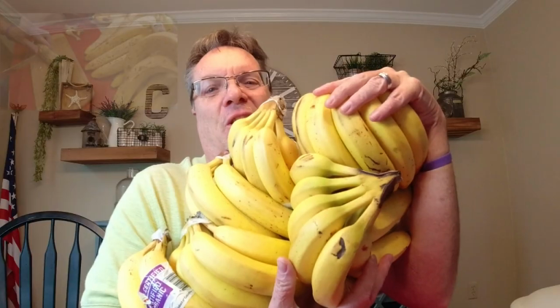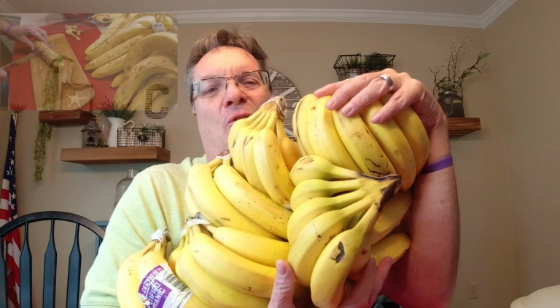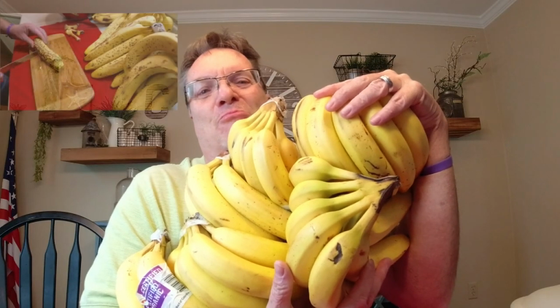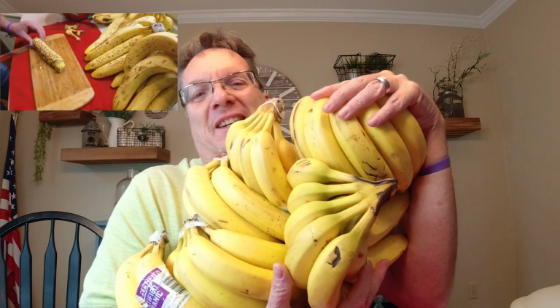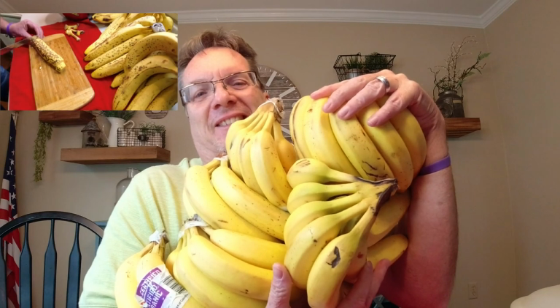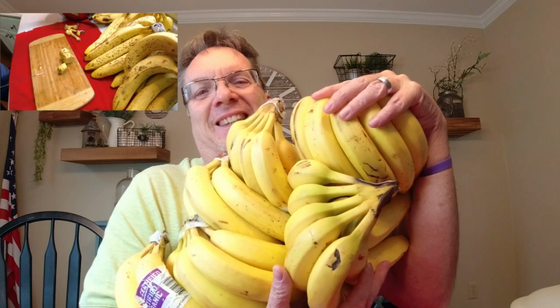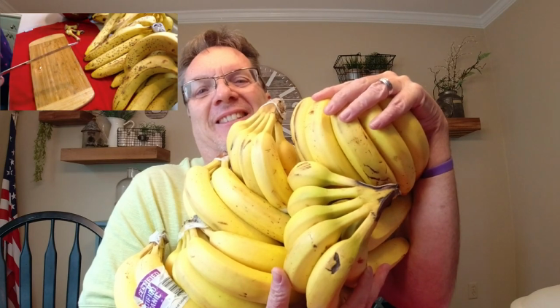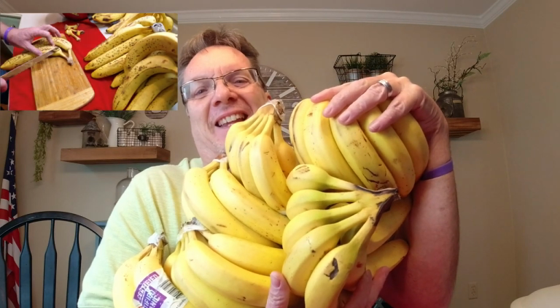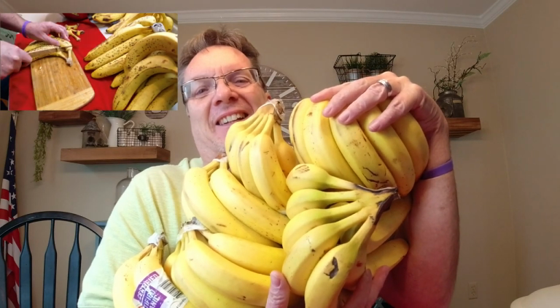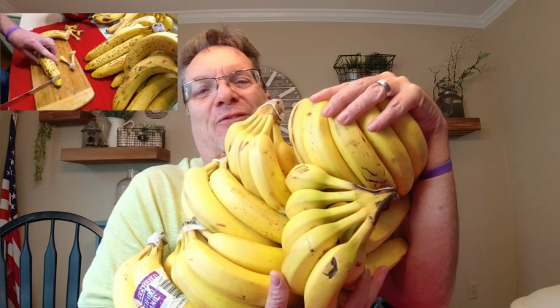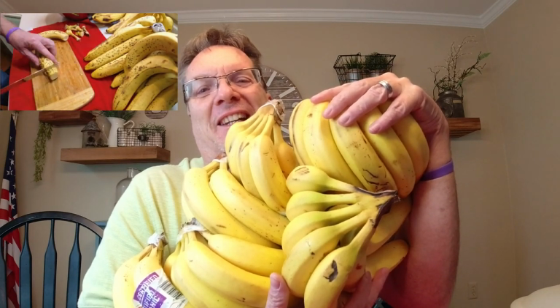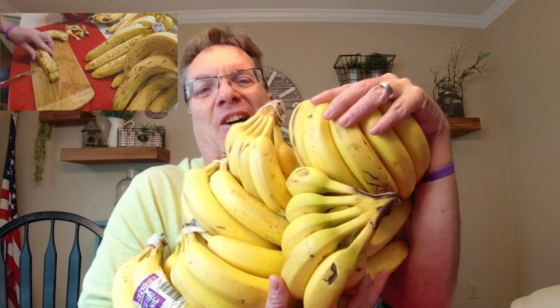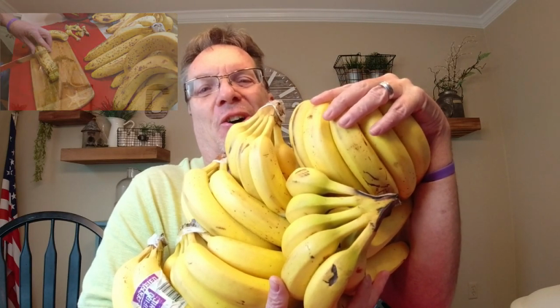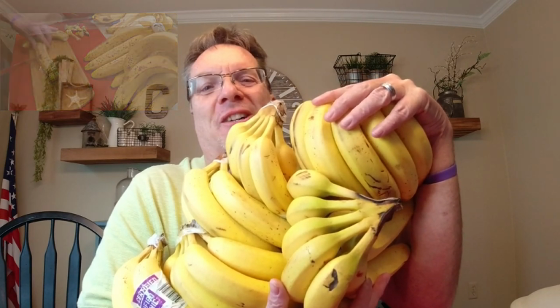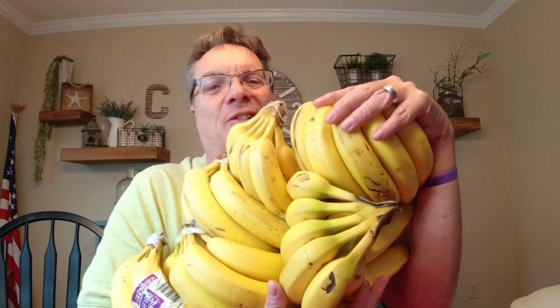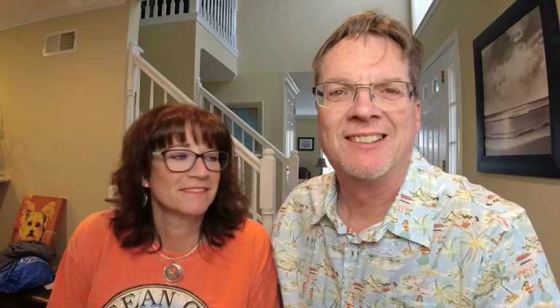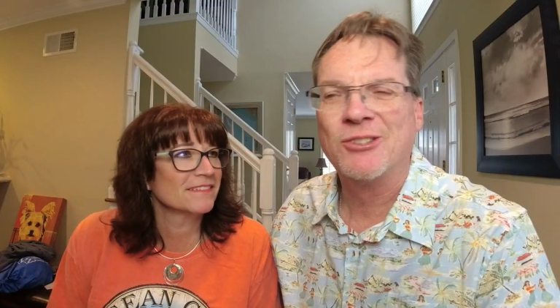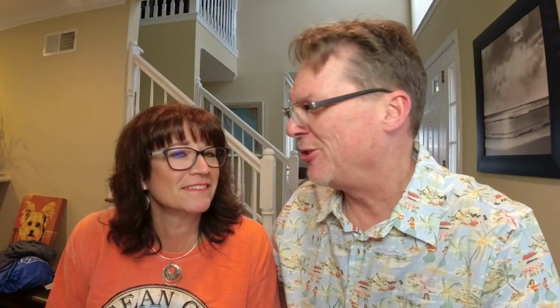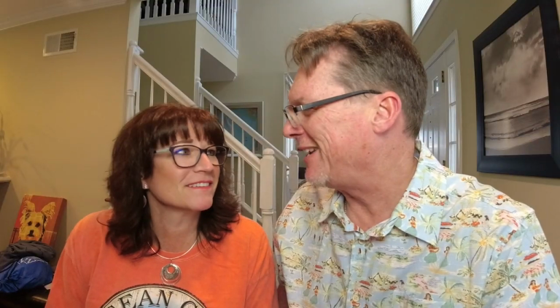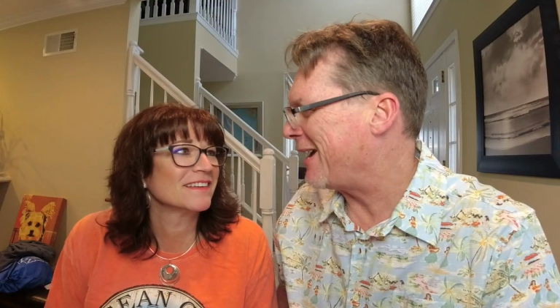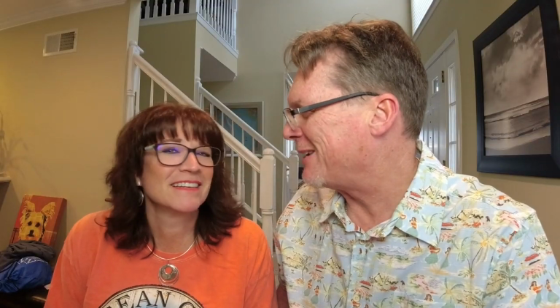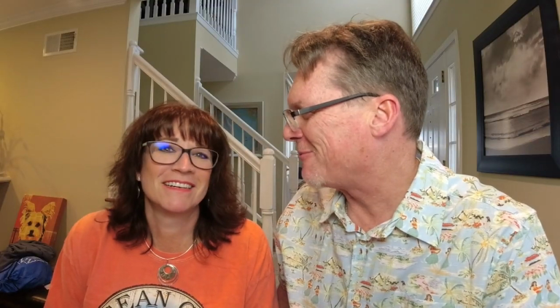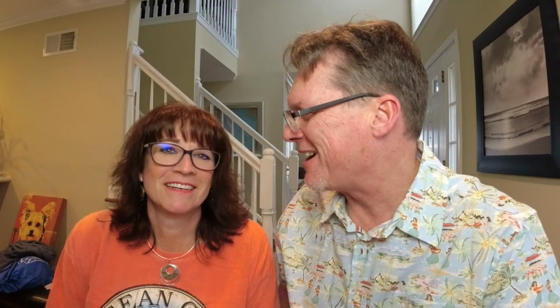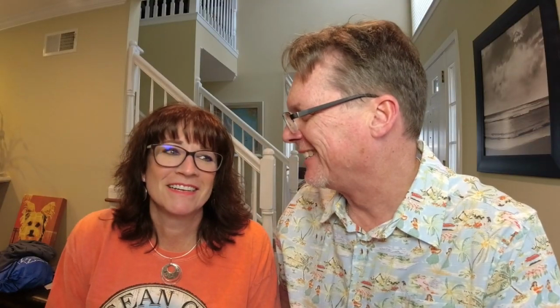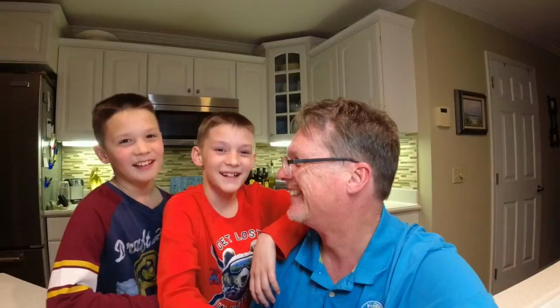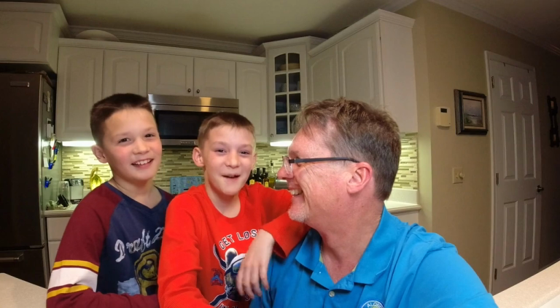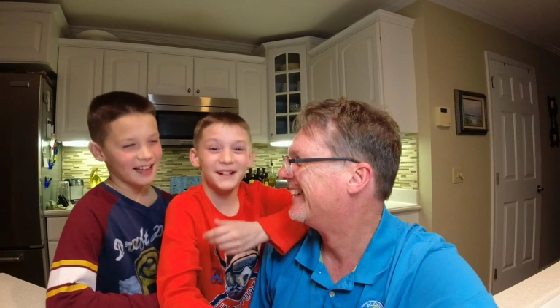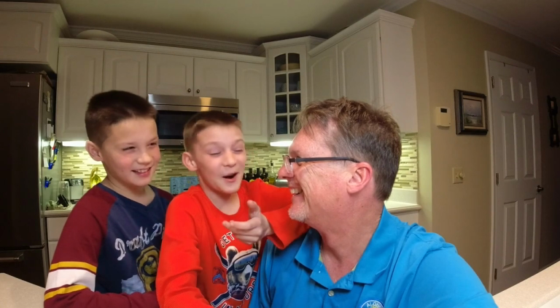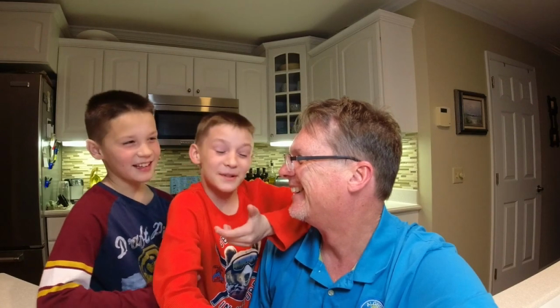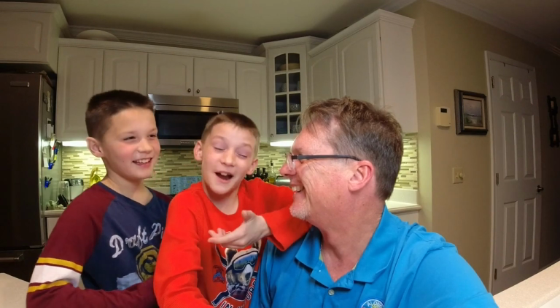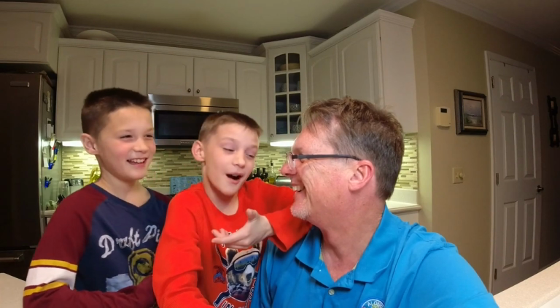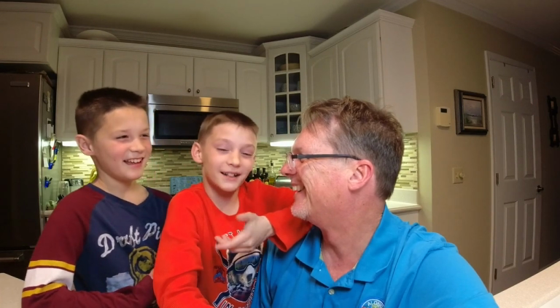Don't miss this next video. So you ready to make the banana wine? Yes, I hope it's not wine.